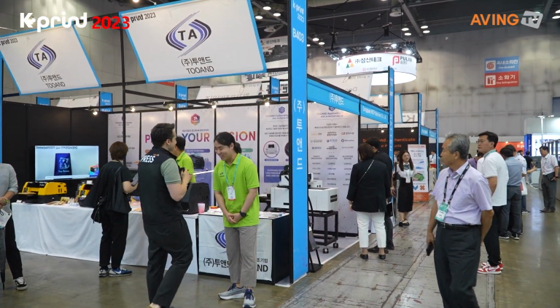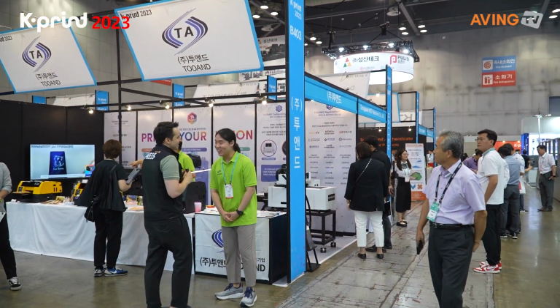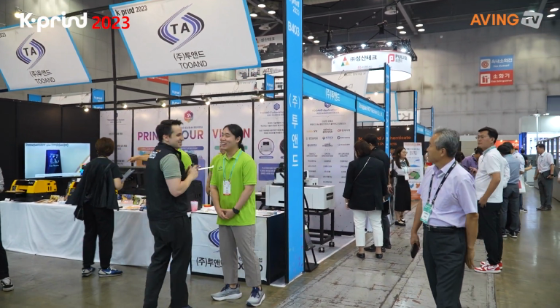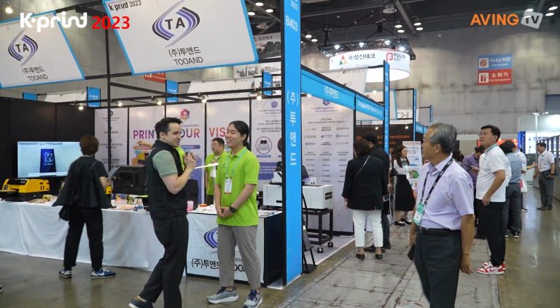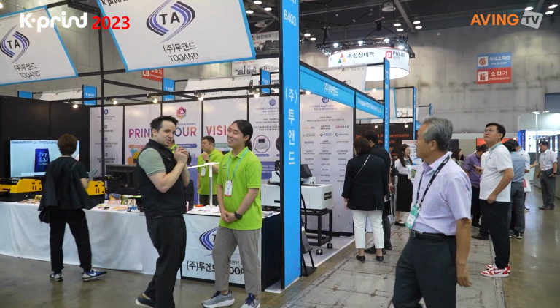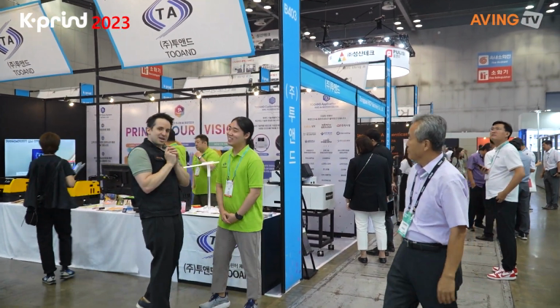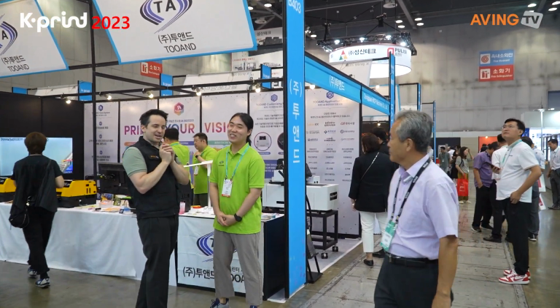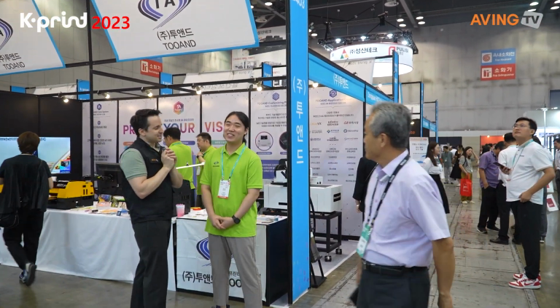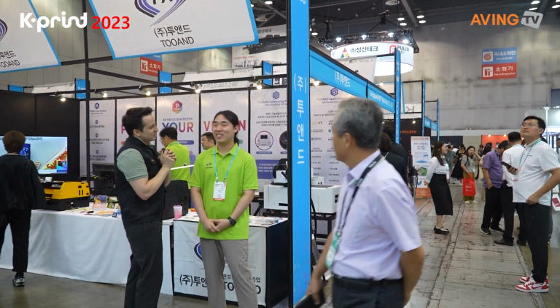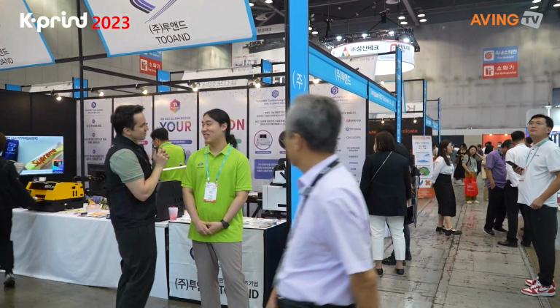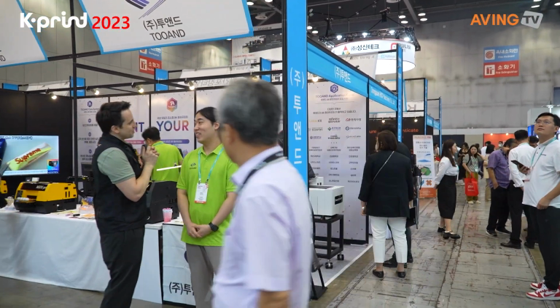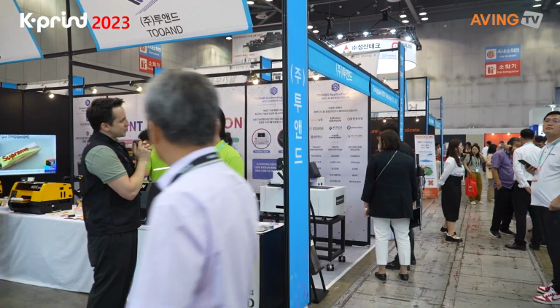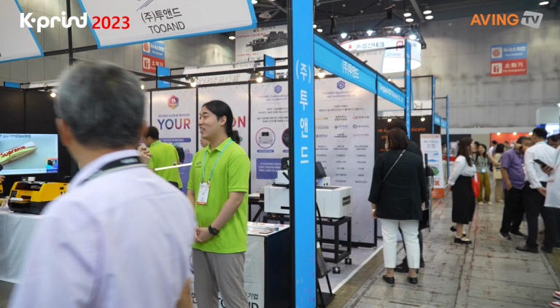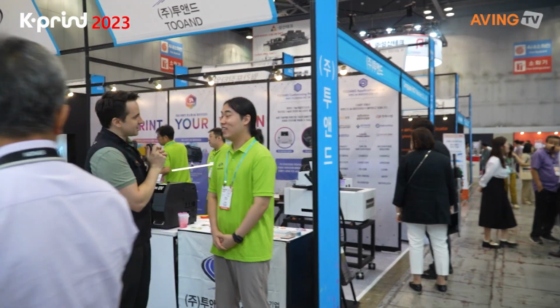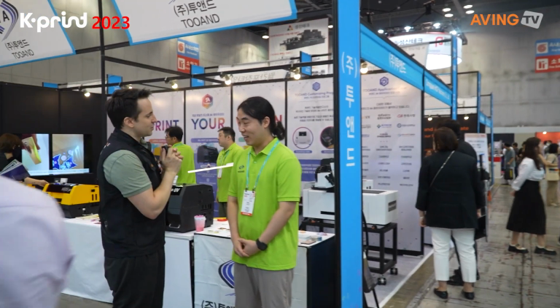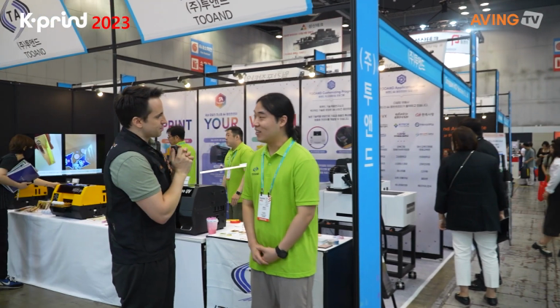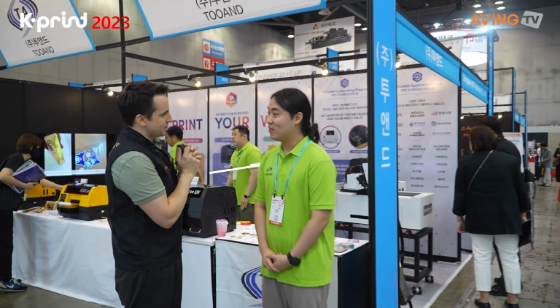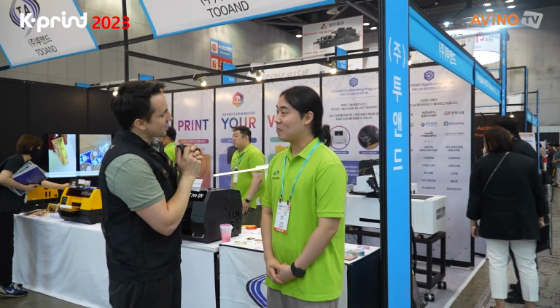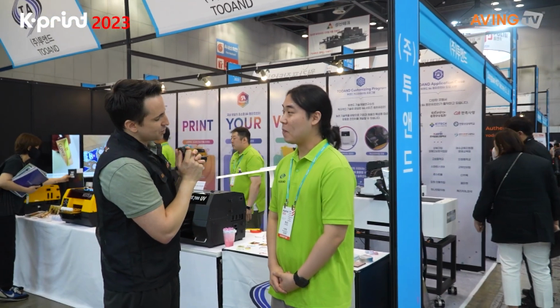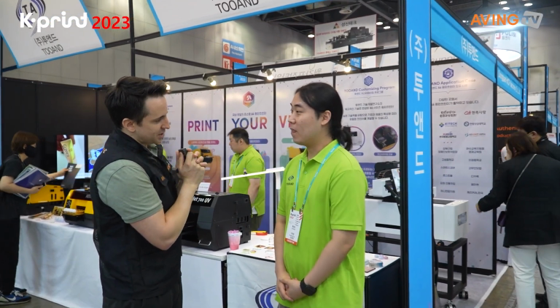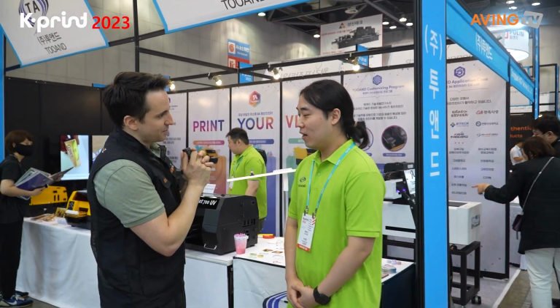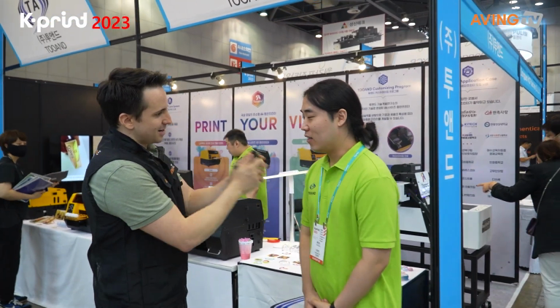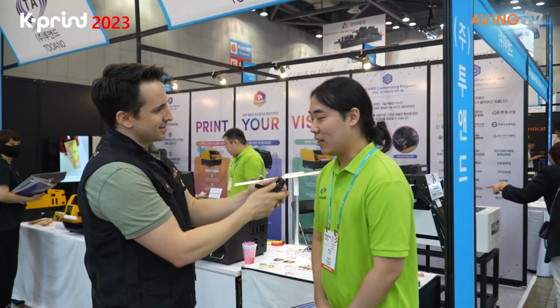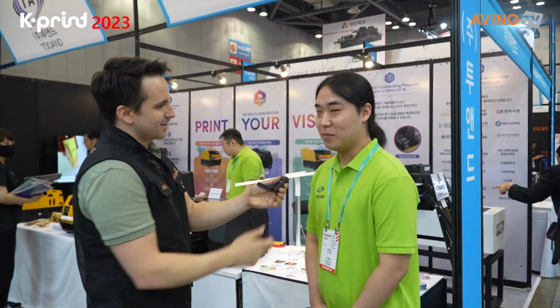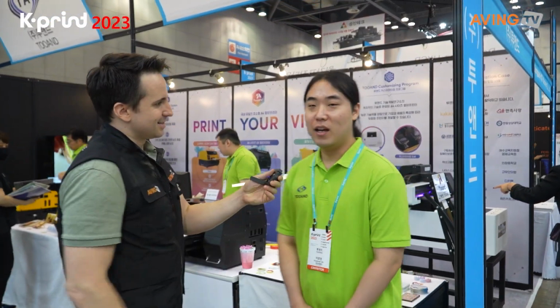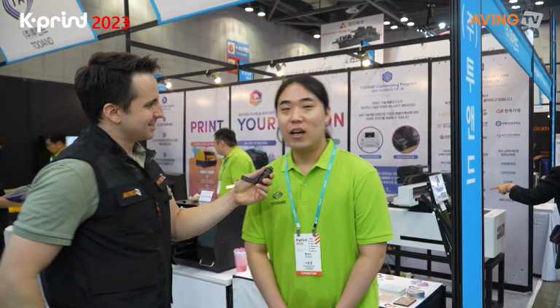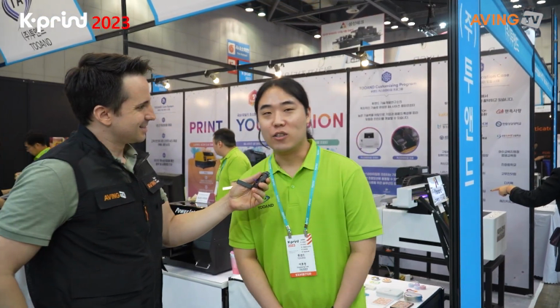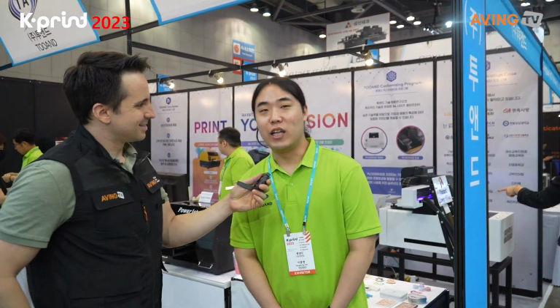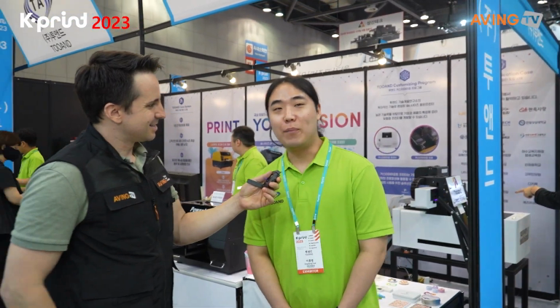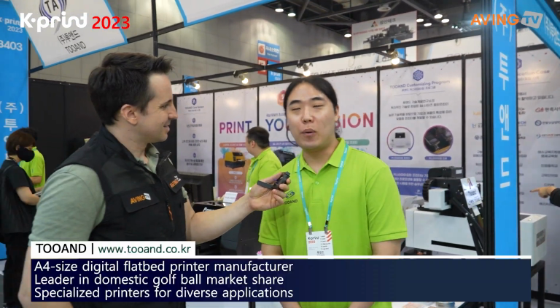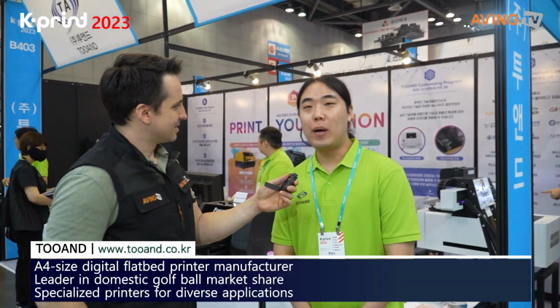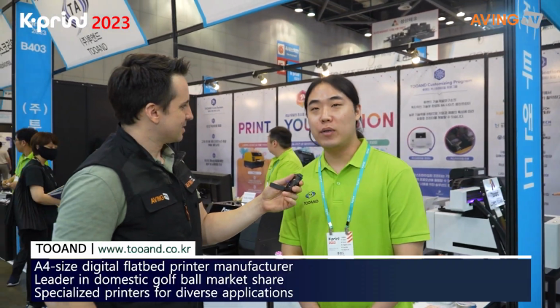Hi, this is Two-And. Can you introduce Two-And to us please? Yes, I understand. We are making a Two-And A4 printer — we are making a custom printer.